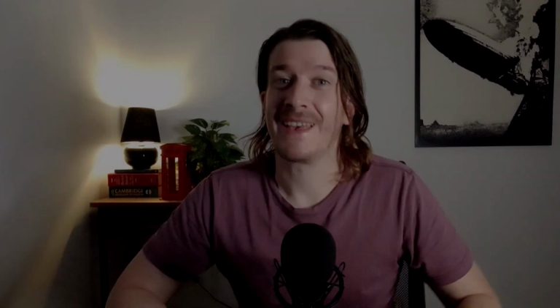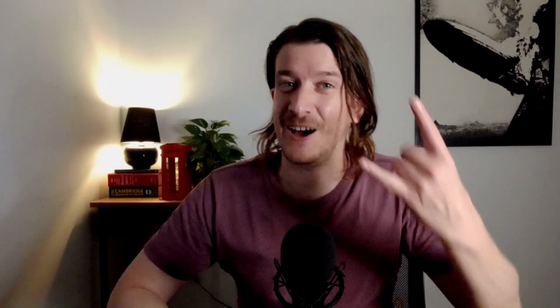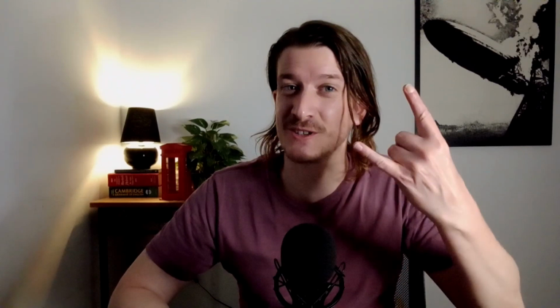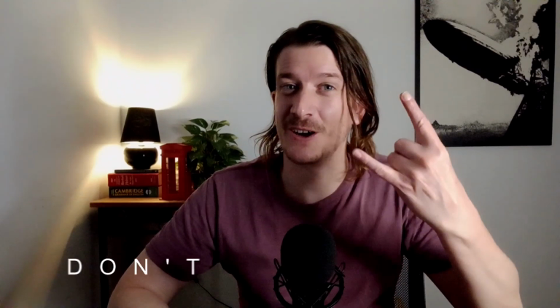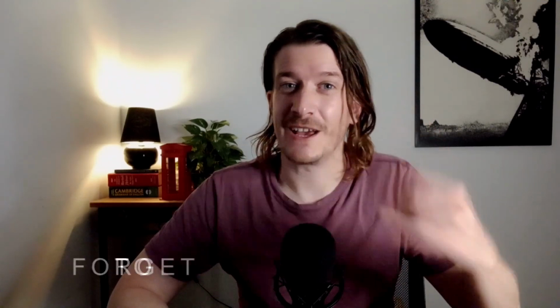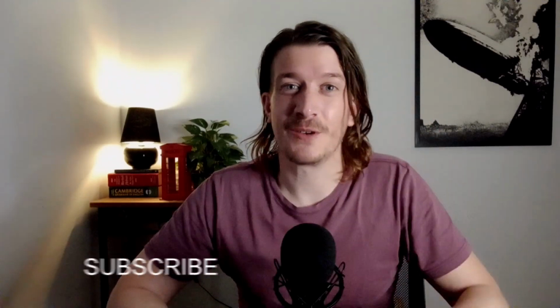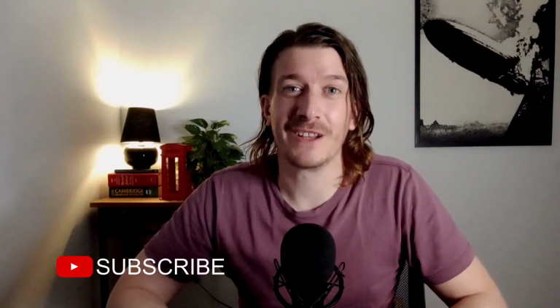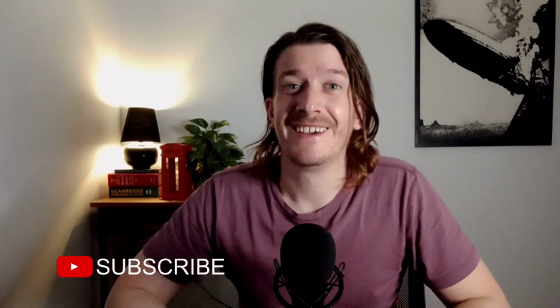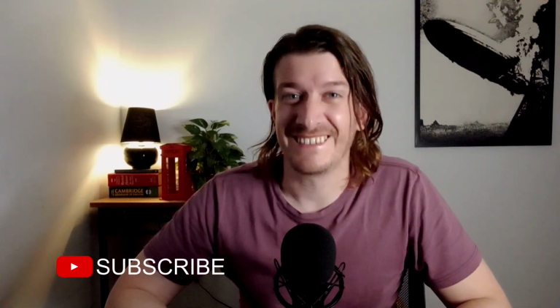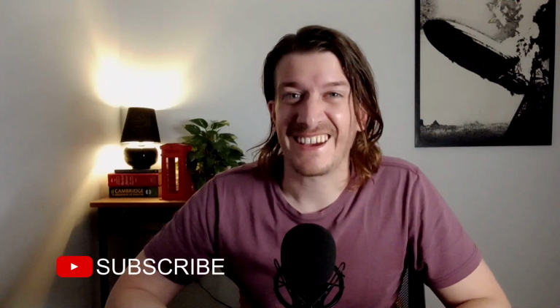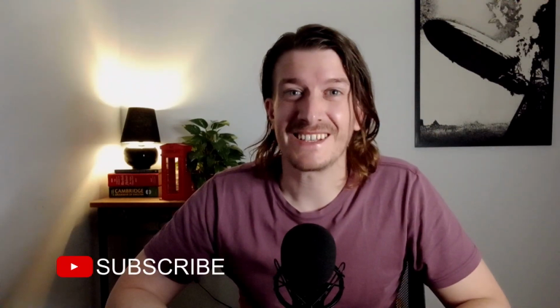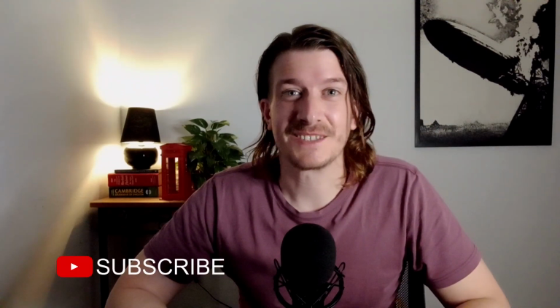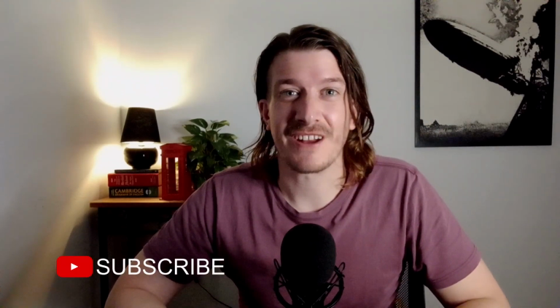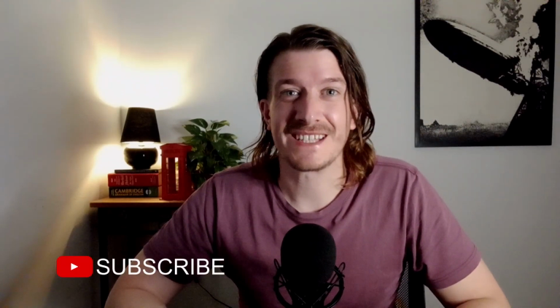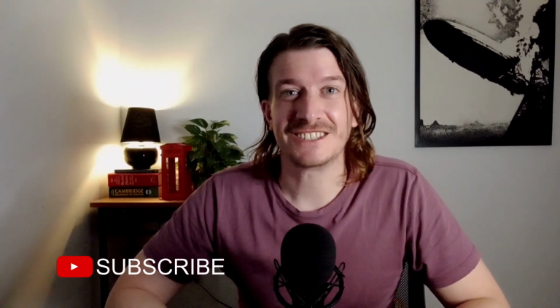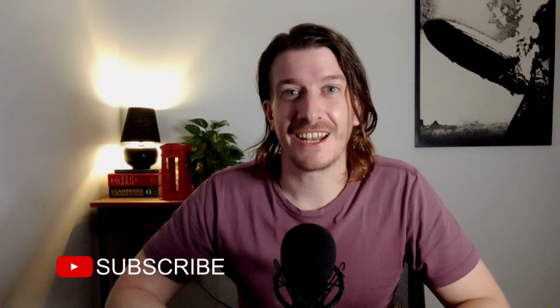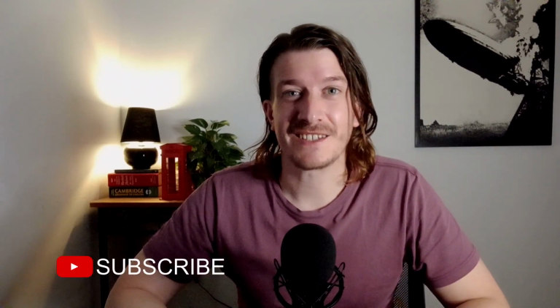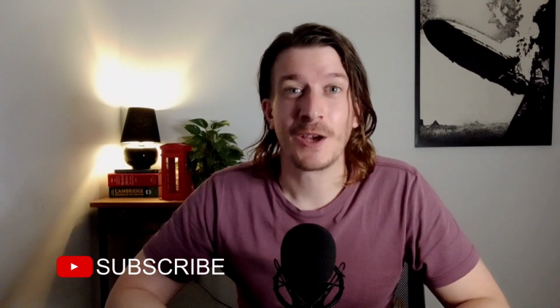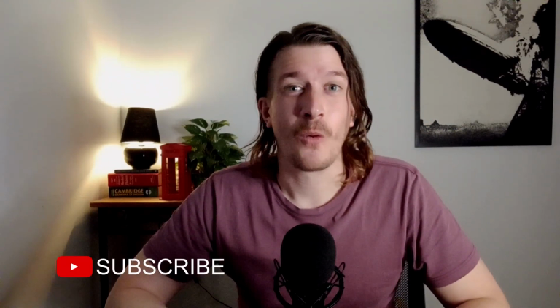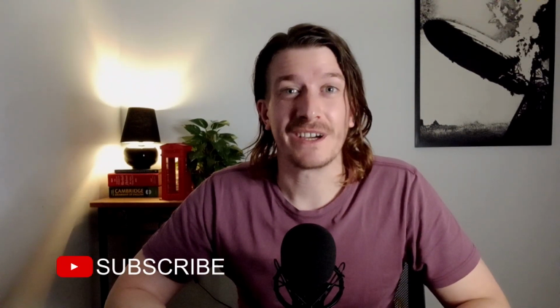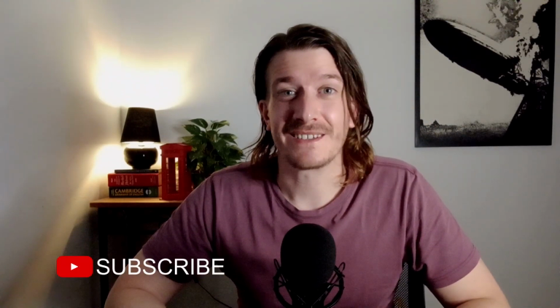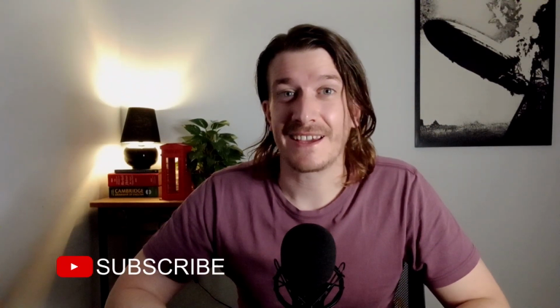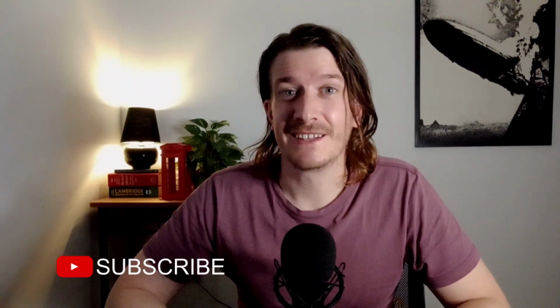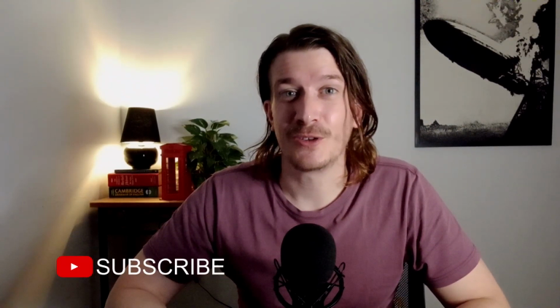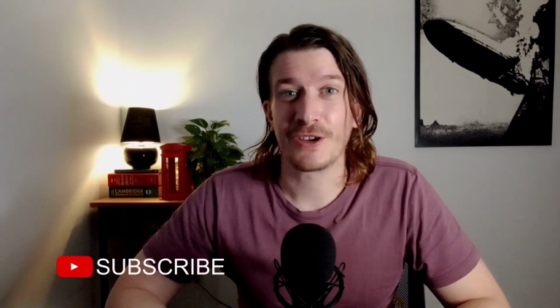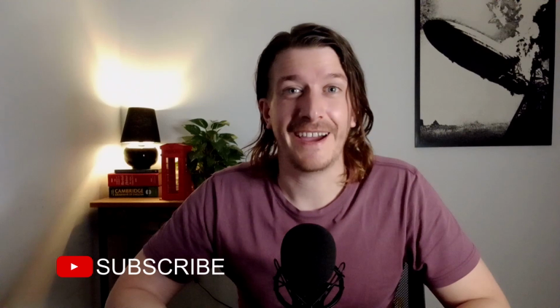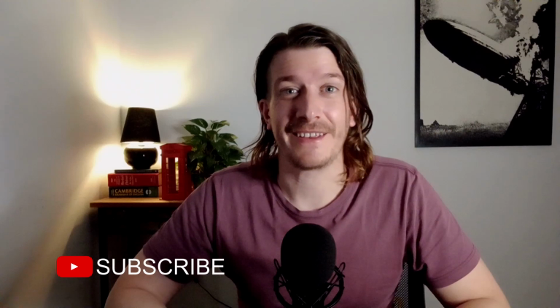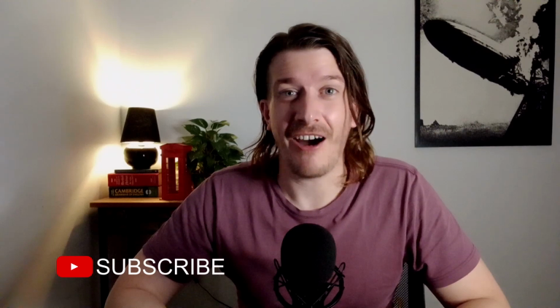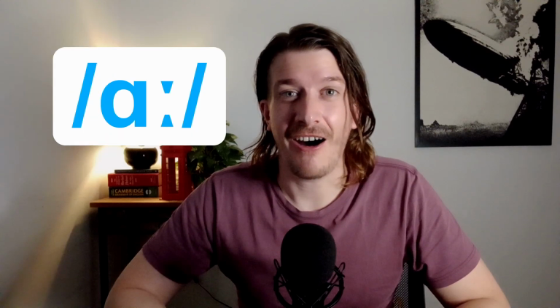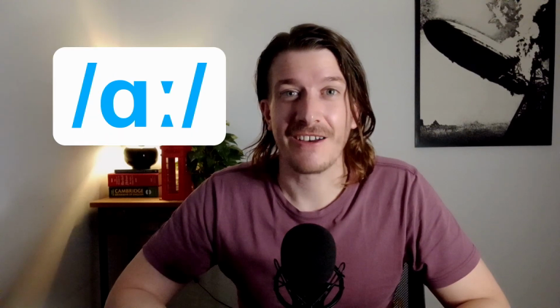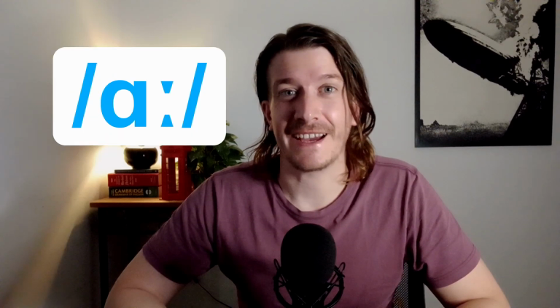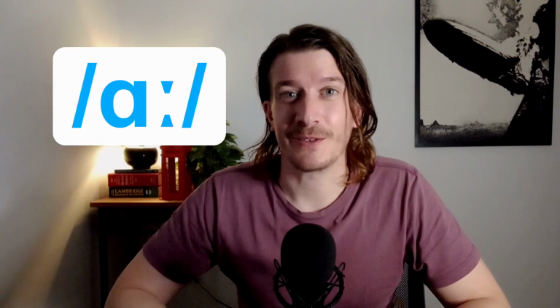How's it going everyone? In today's English pronunciation lesson, we're going to take a little look at the R sound.